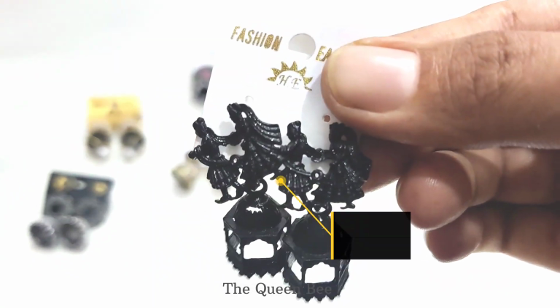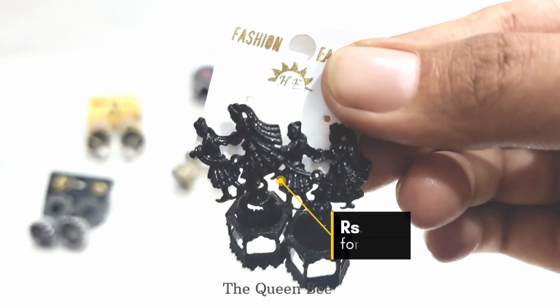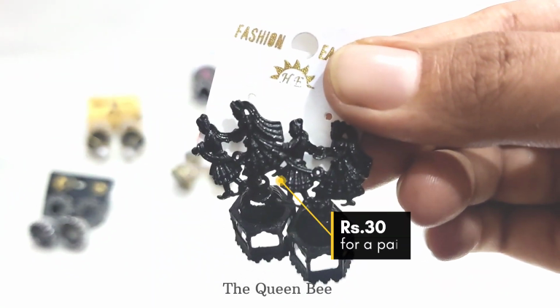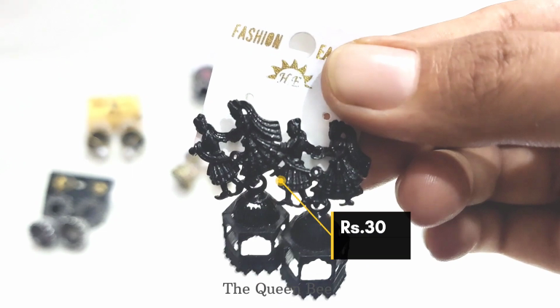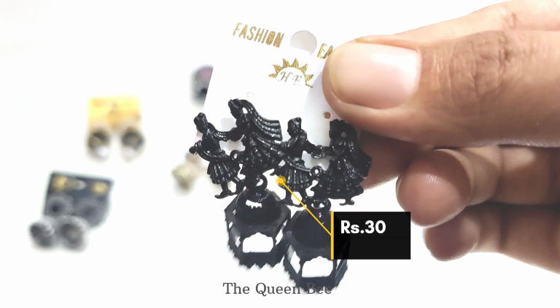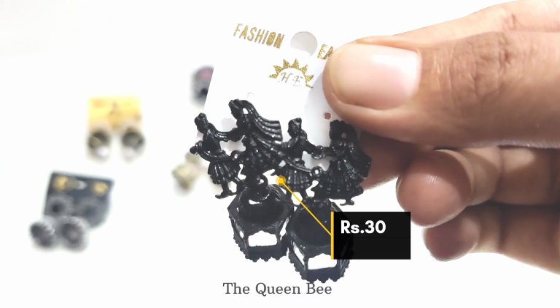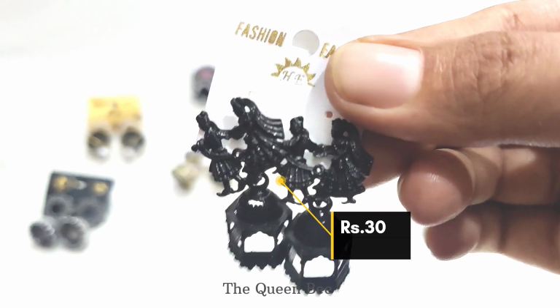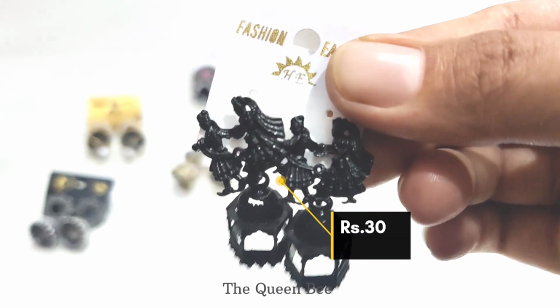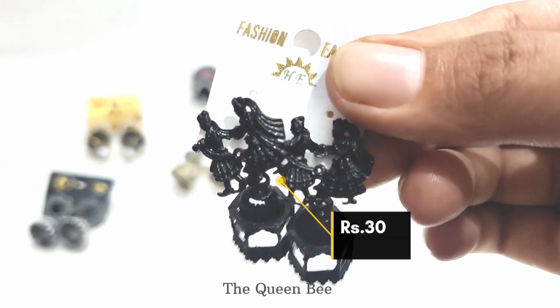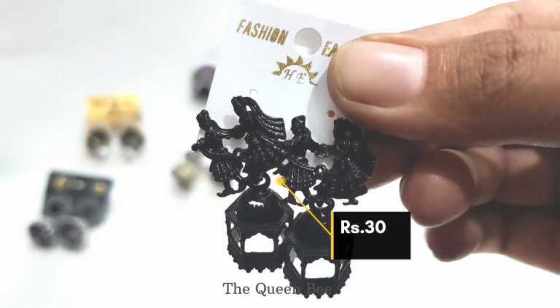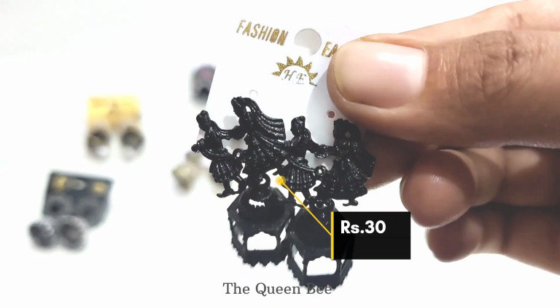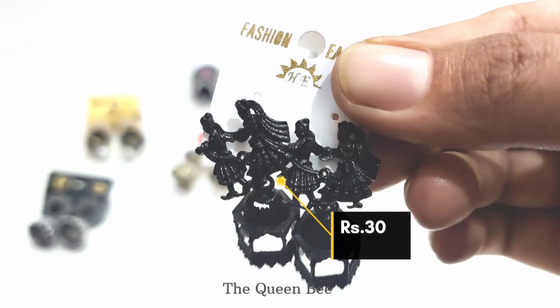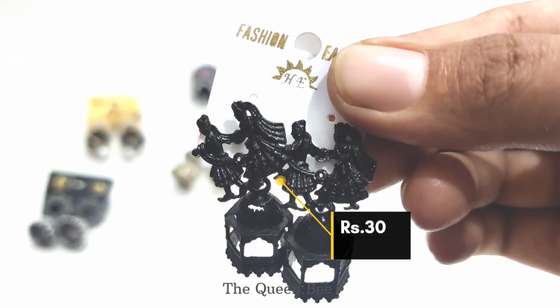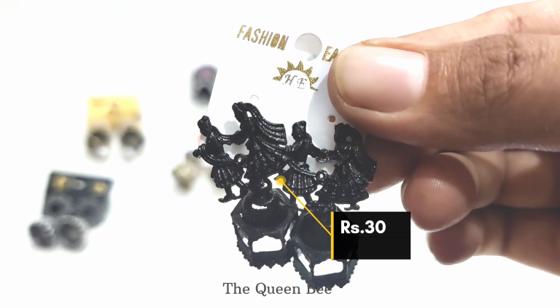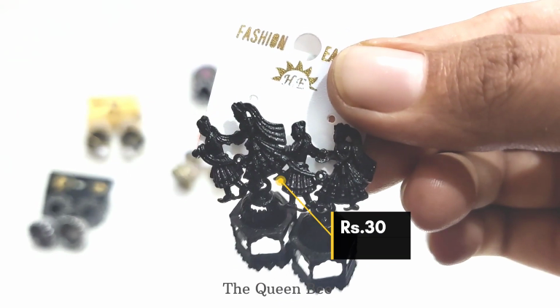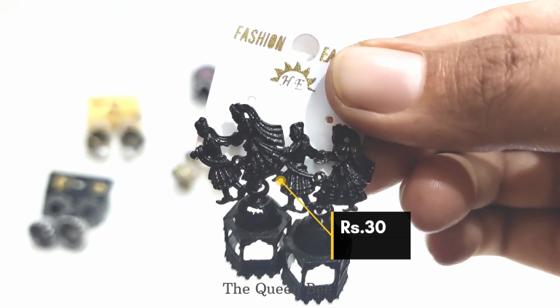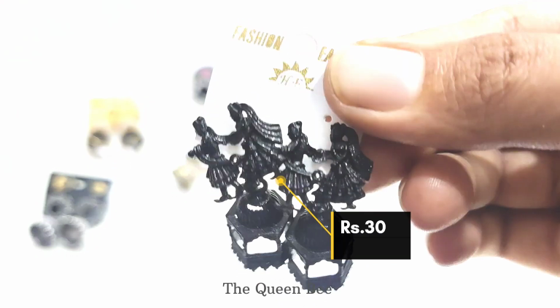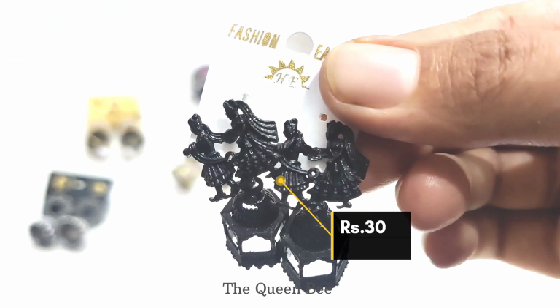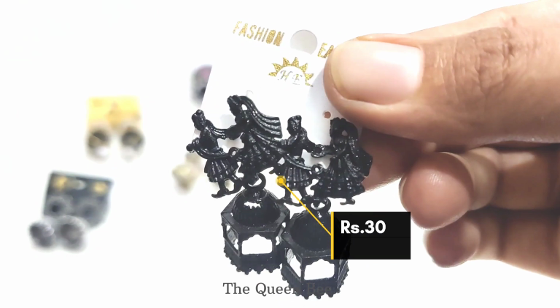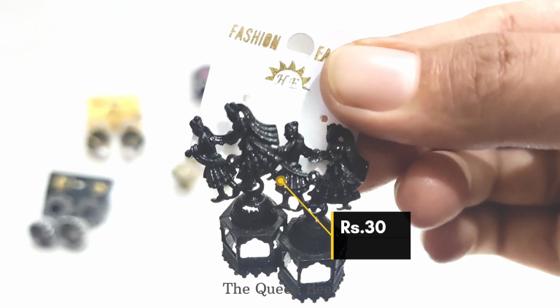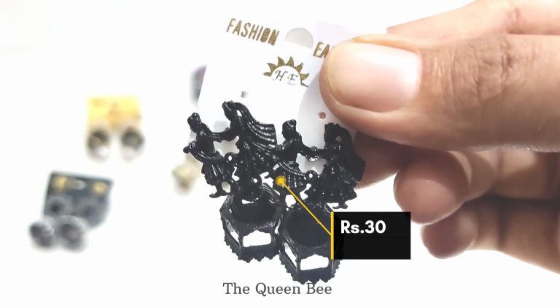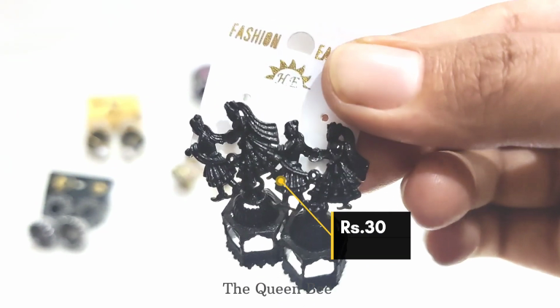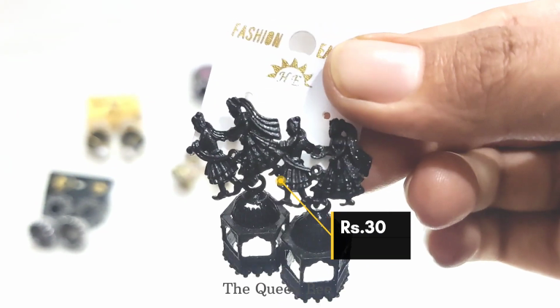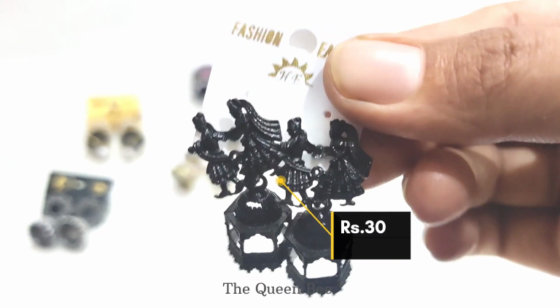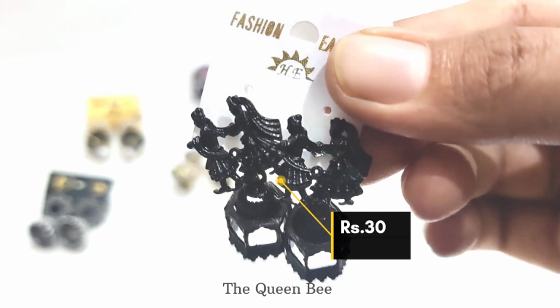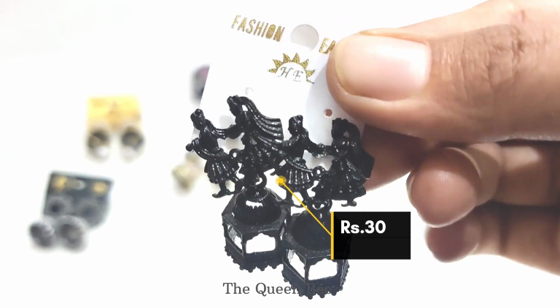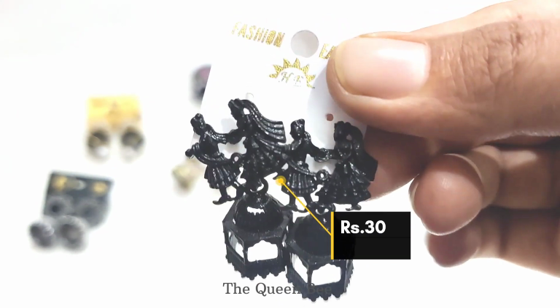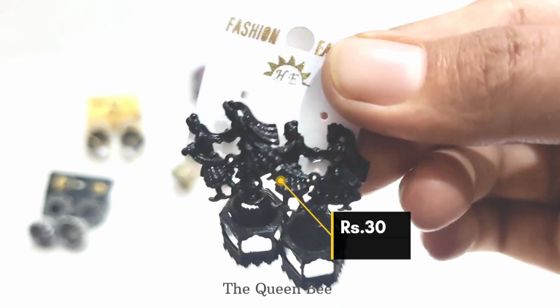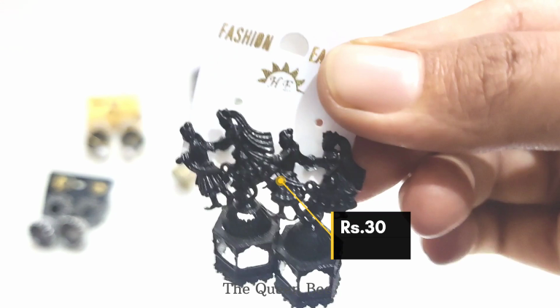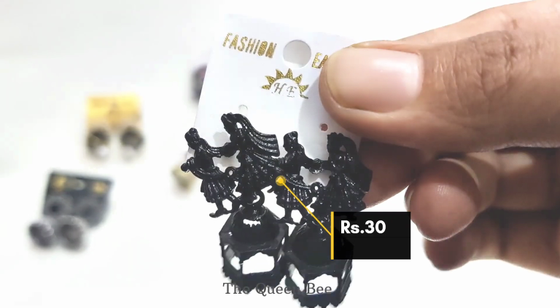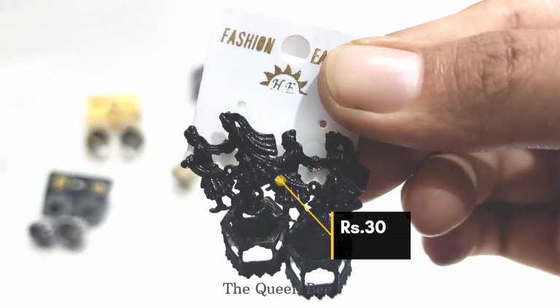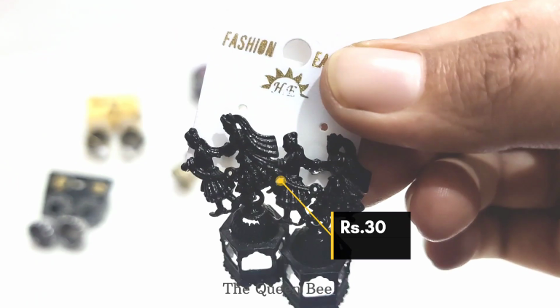The next one is also a black metal jhumka. It cost 30 rupees.